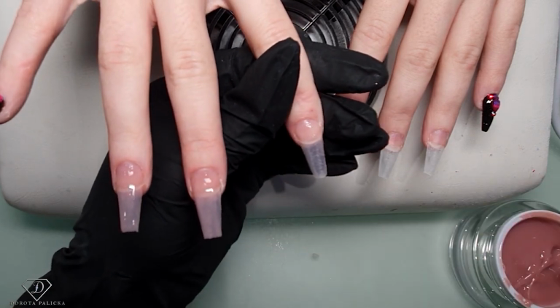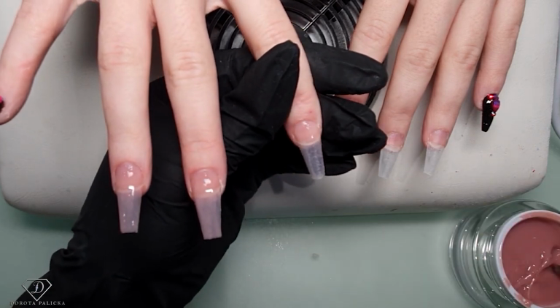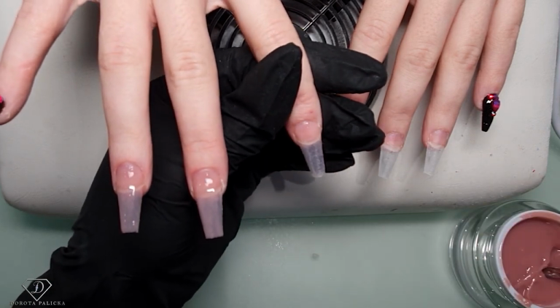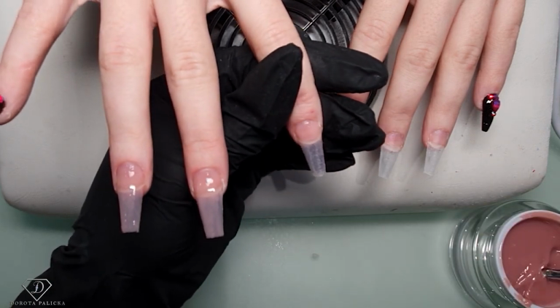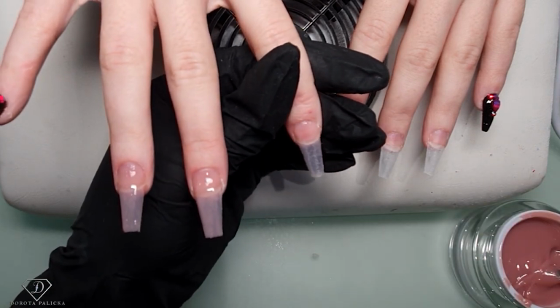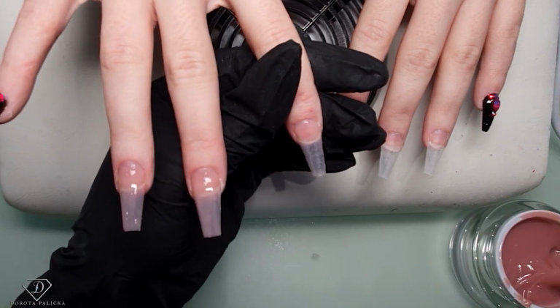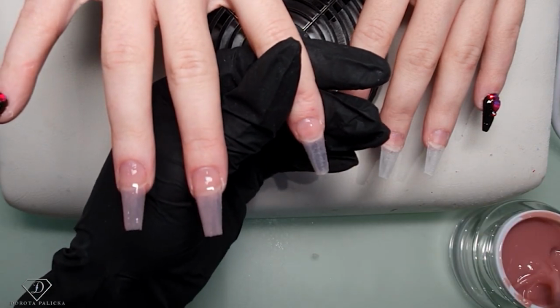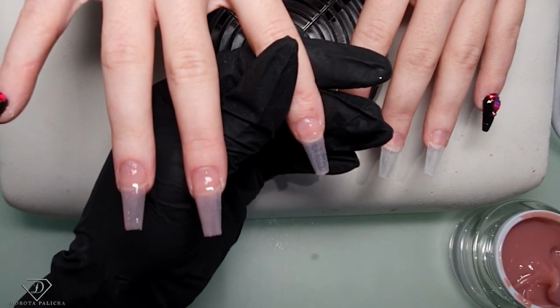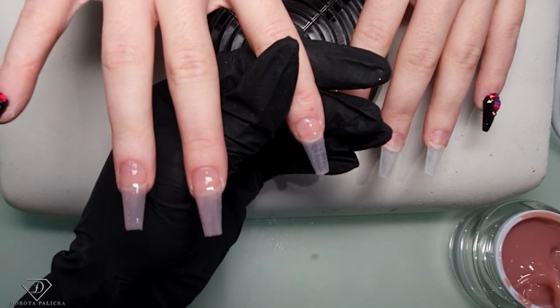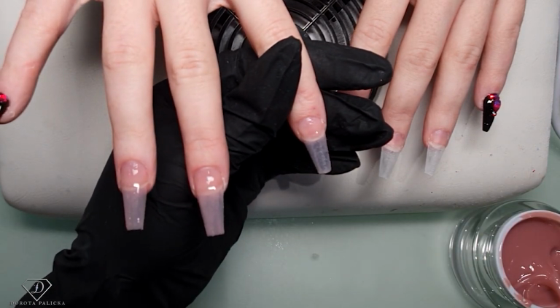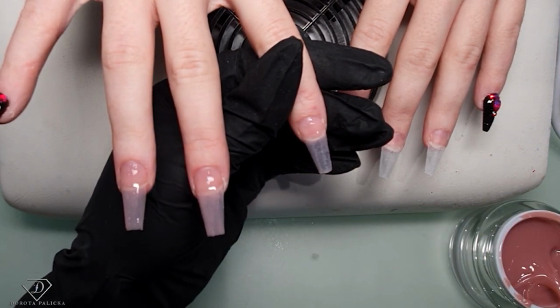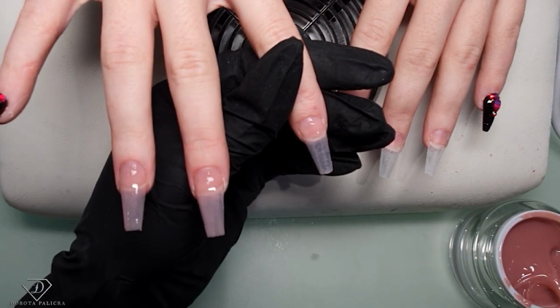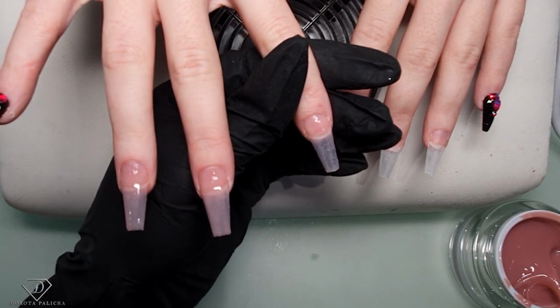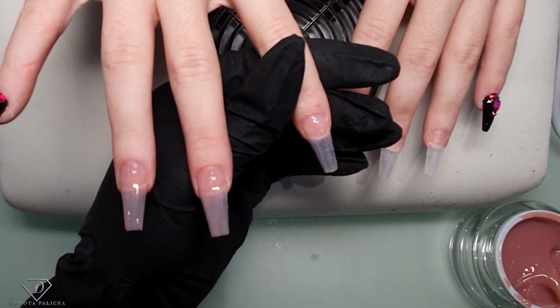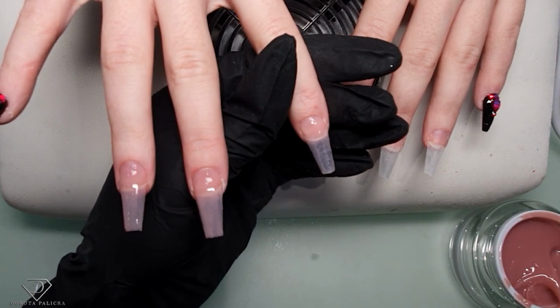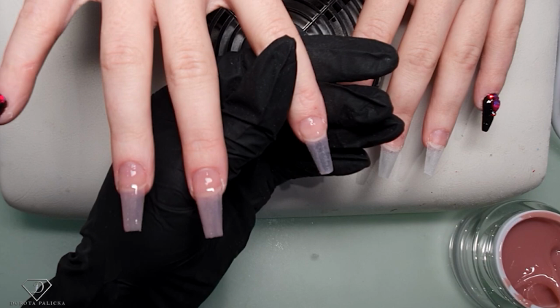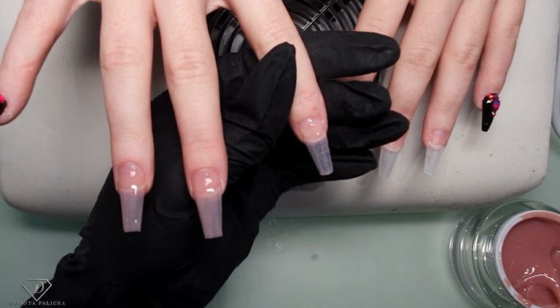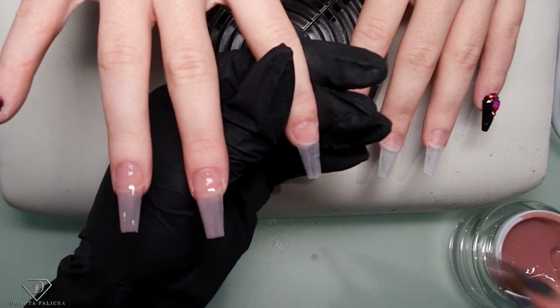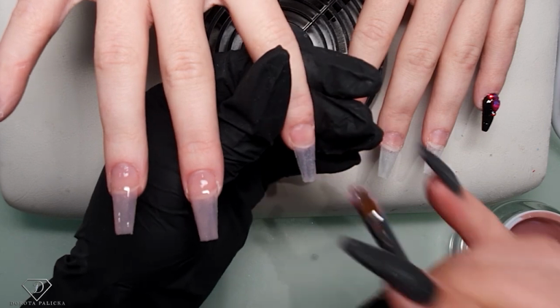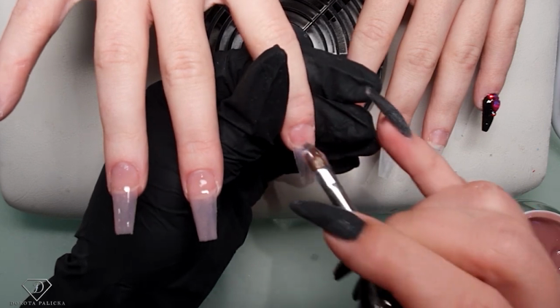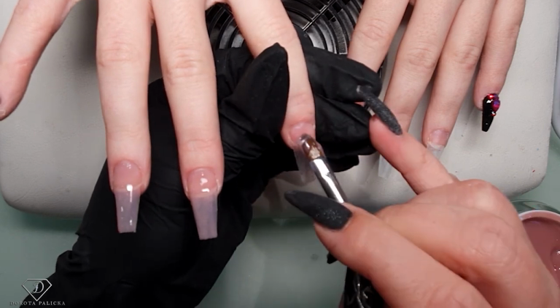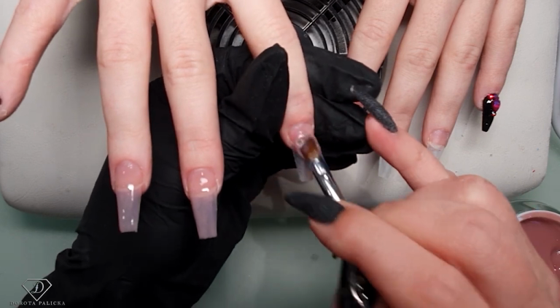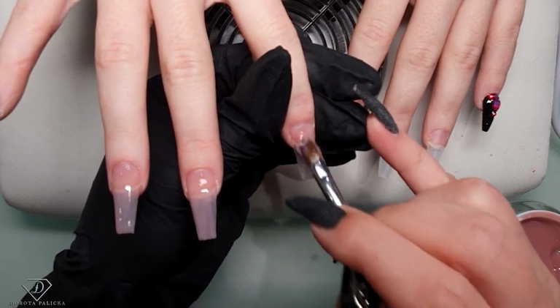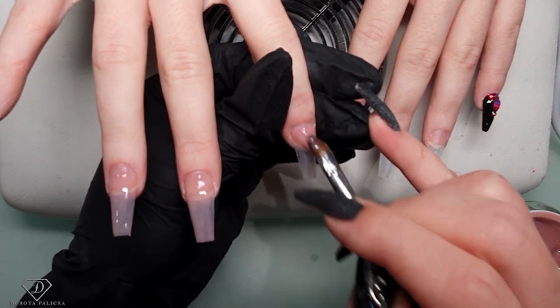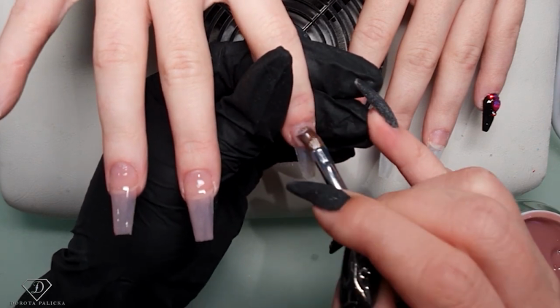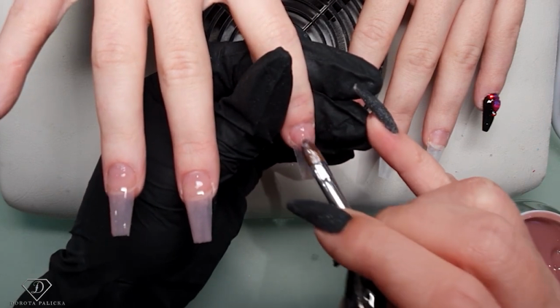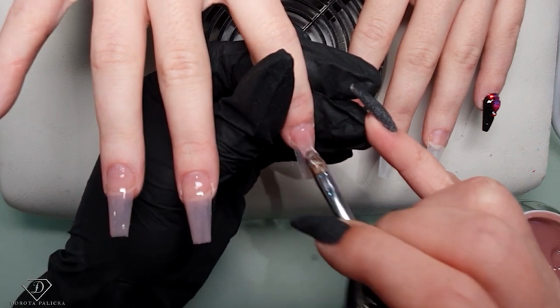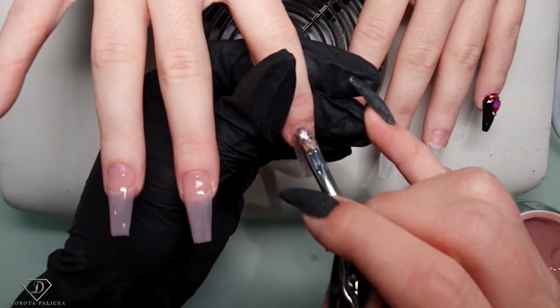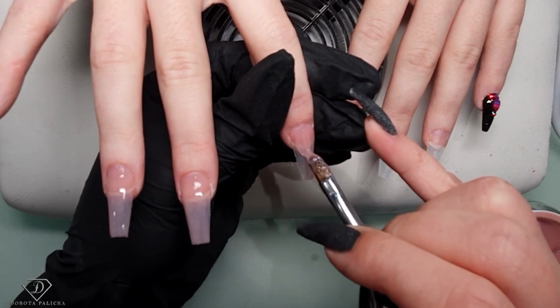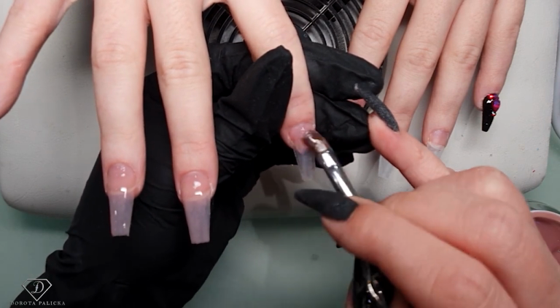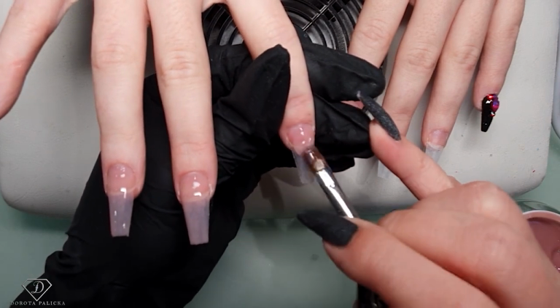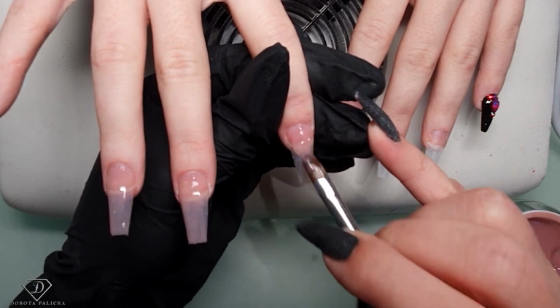They're actually quite long - a set of nails for such short nail beds.